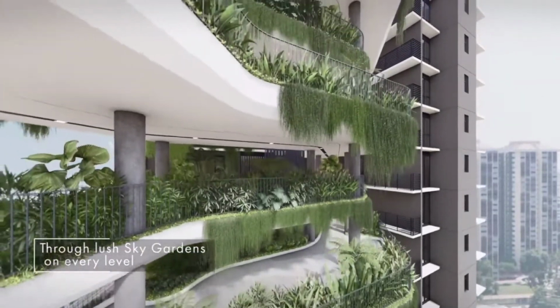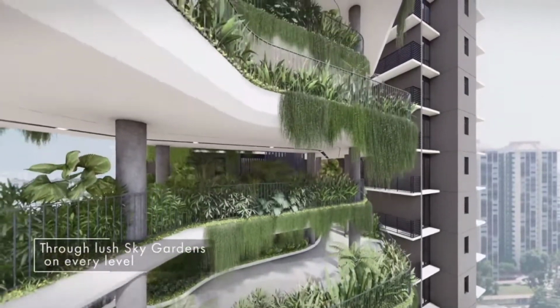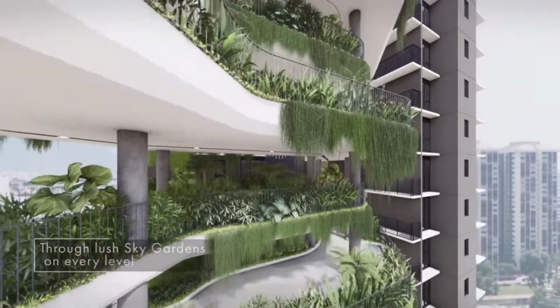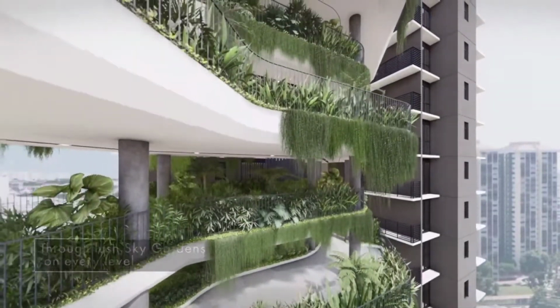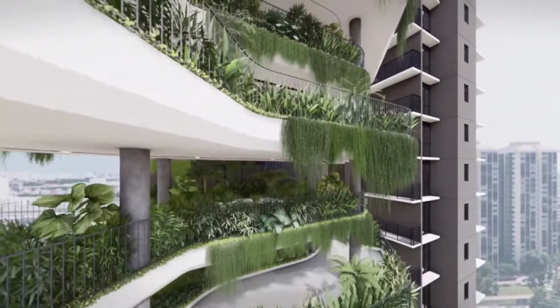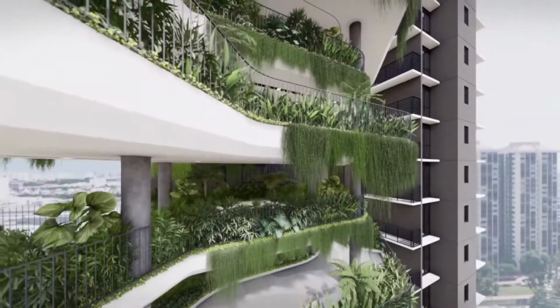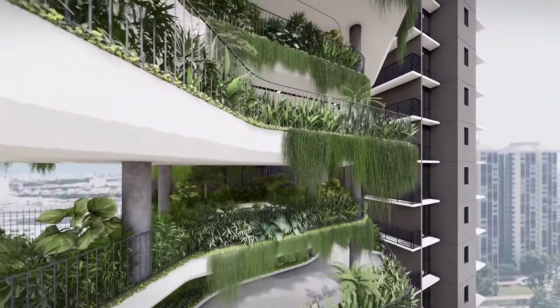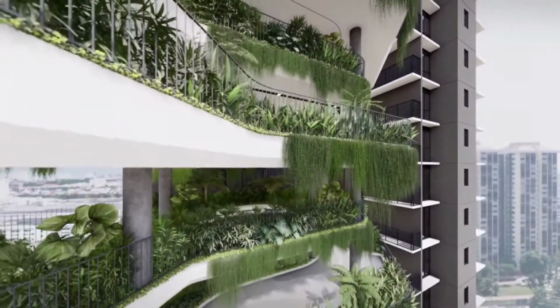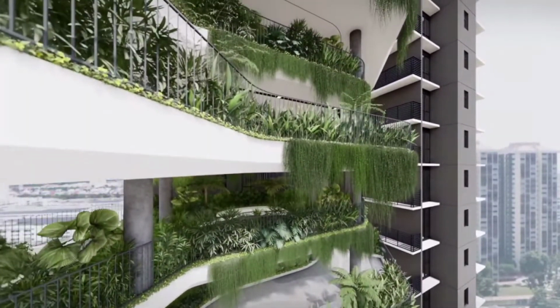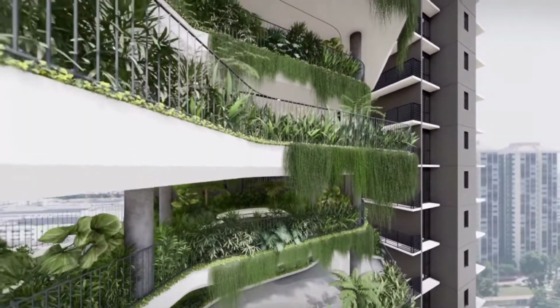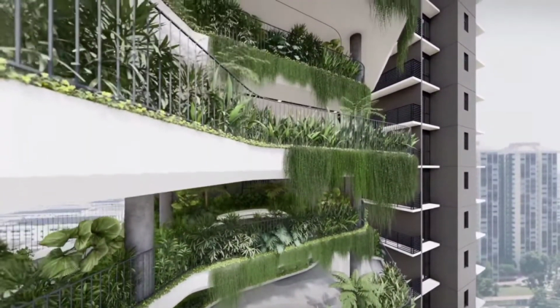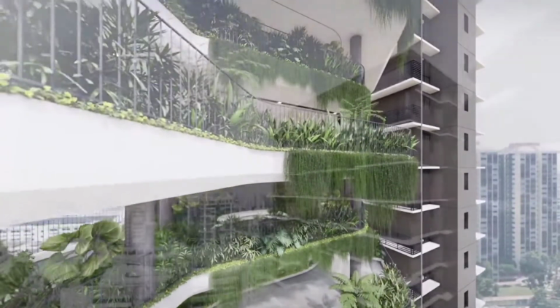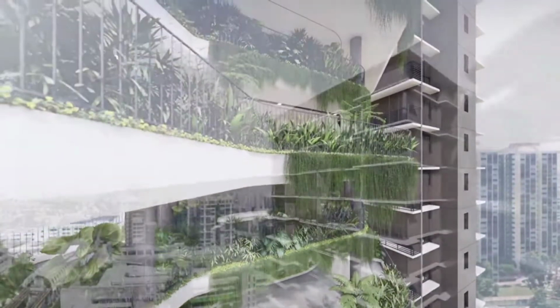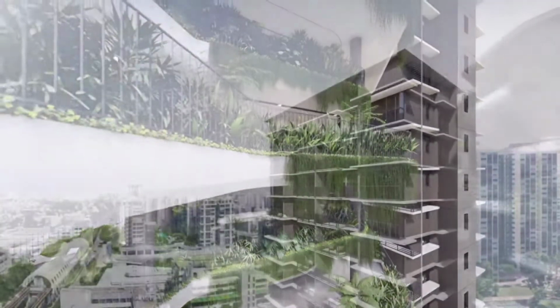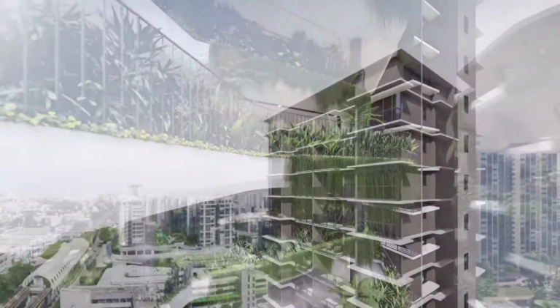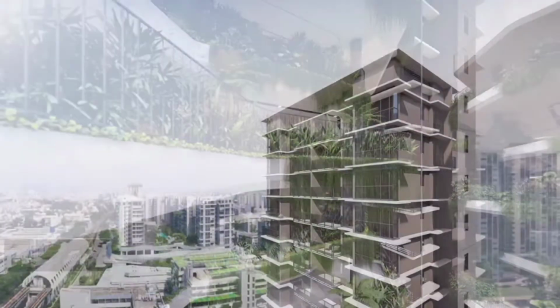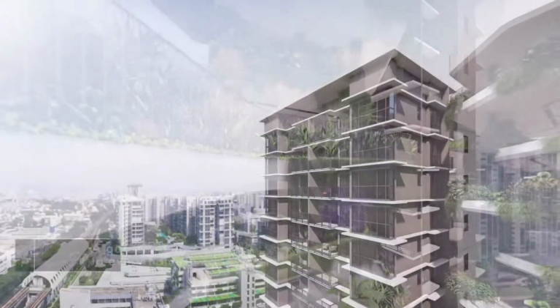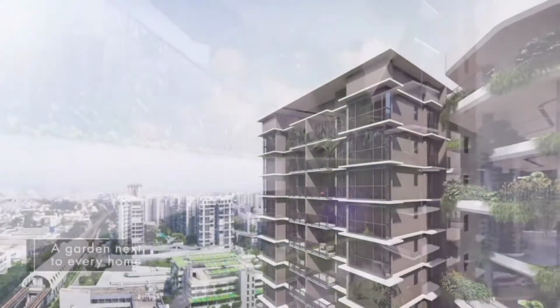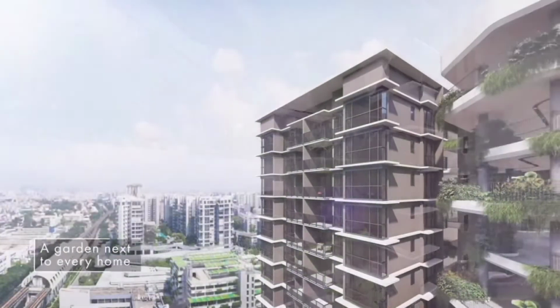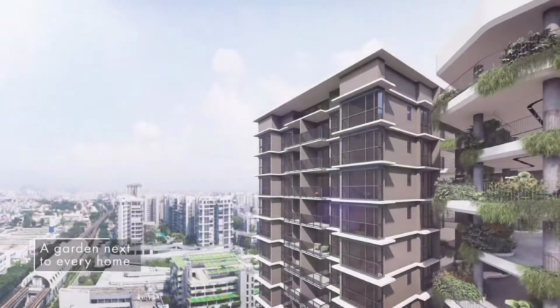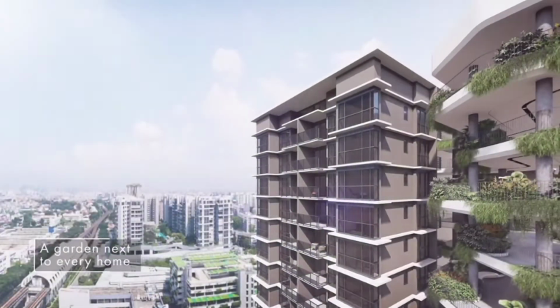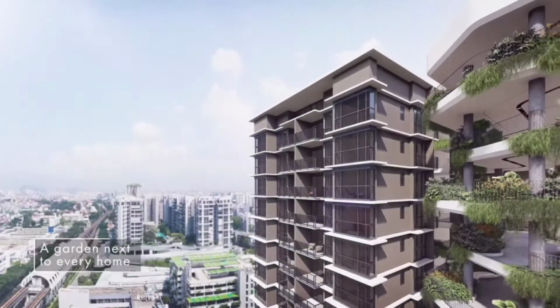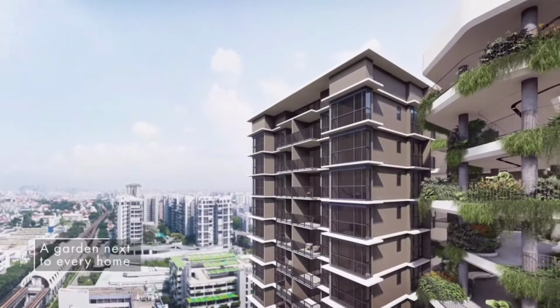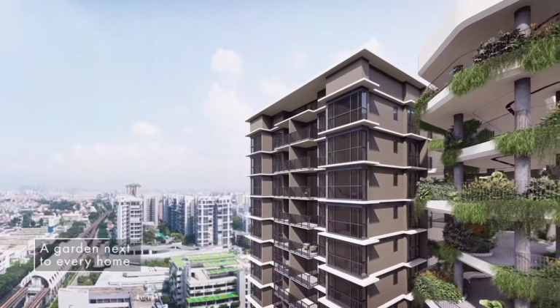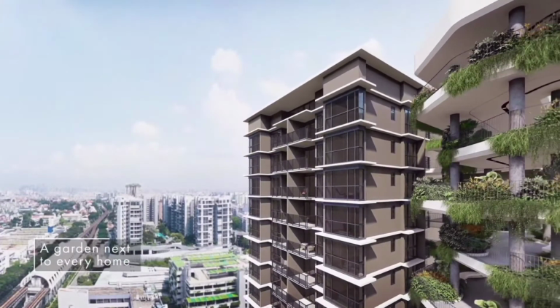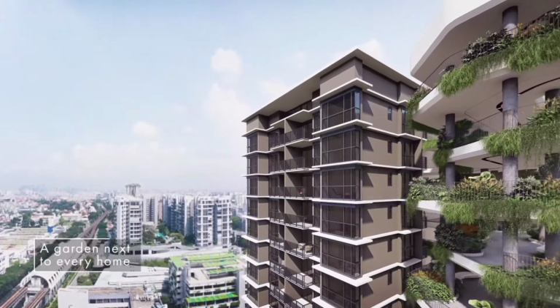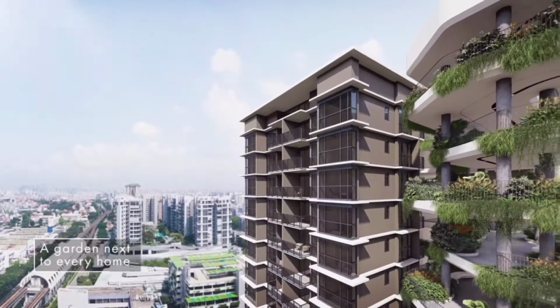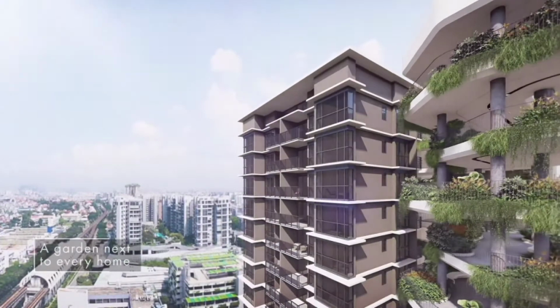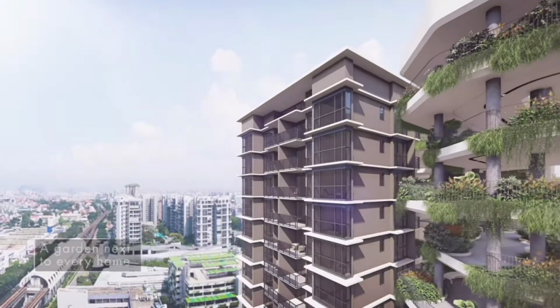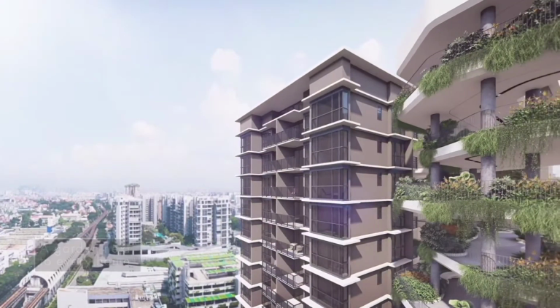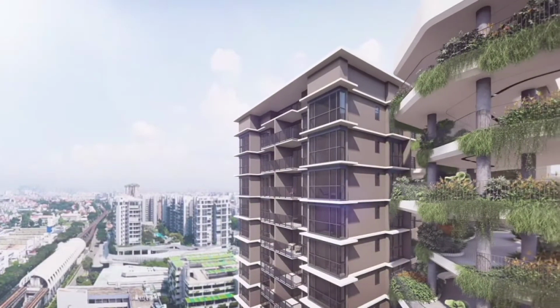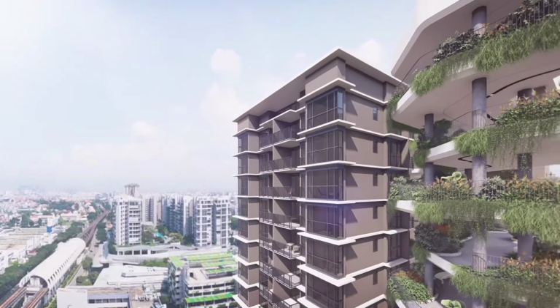Just imagine a sky garden next to each and every home, where you can take in the sights or enjoy yoga and afternoon tea.